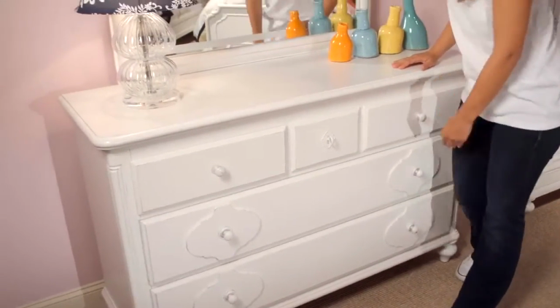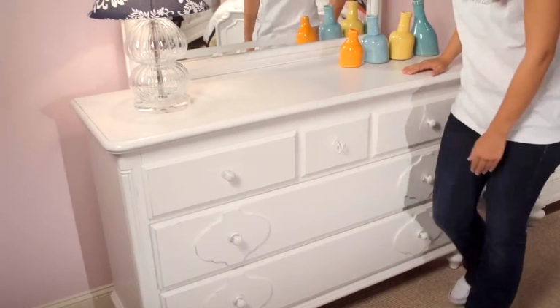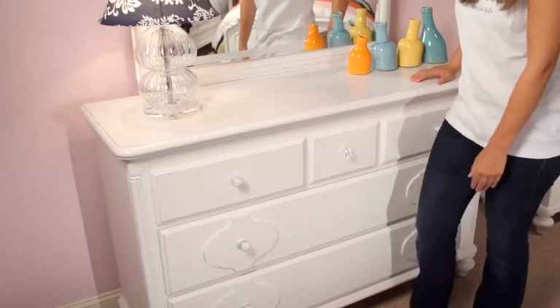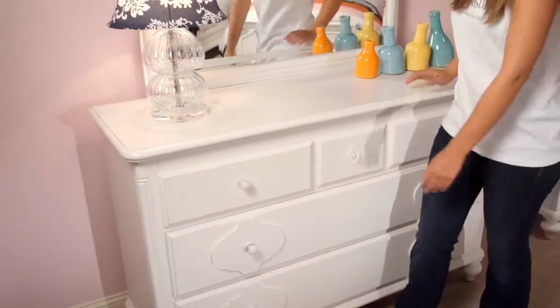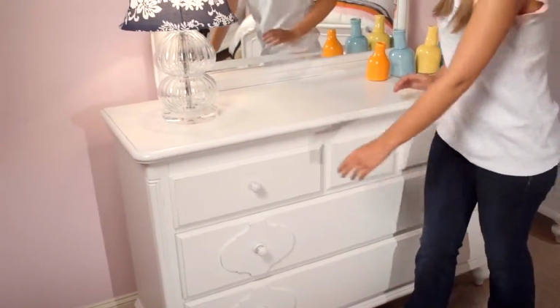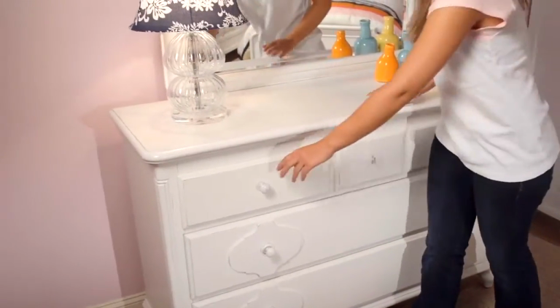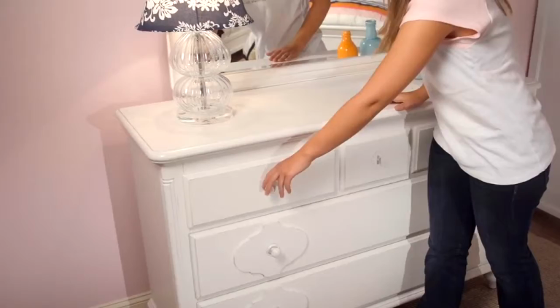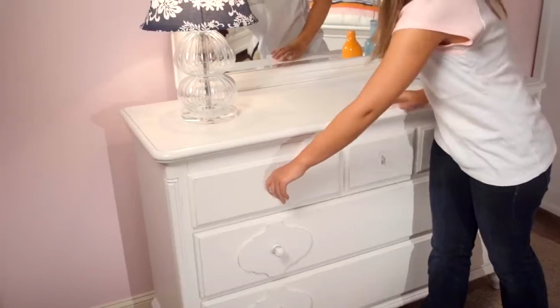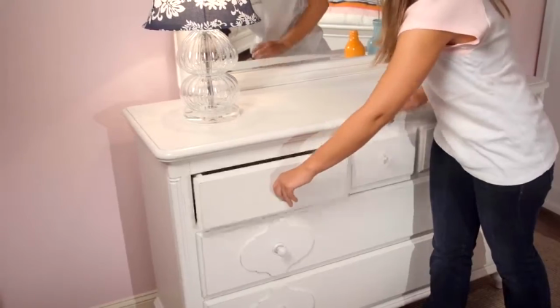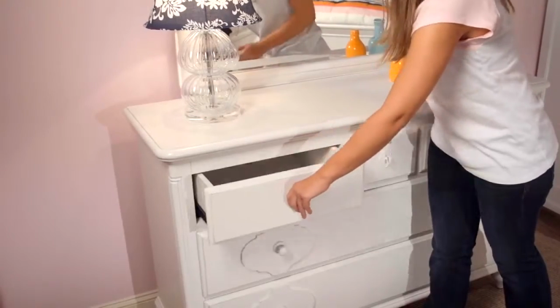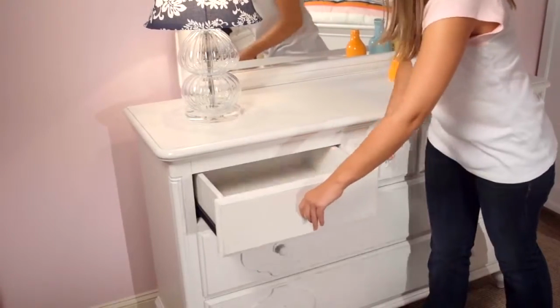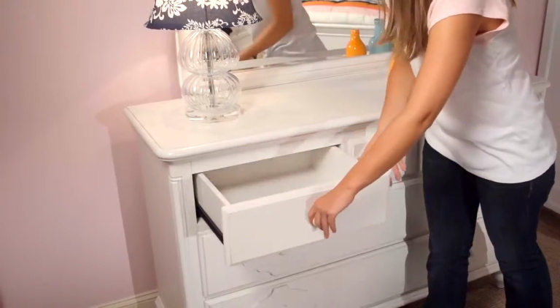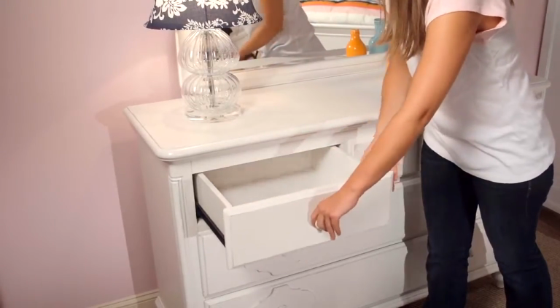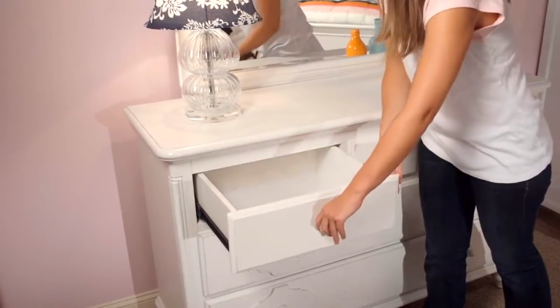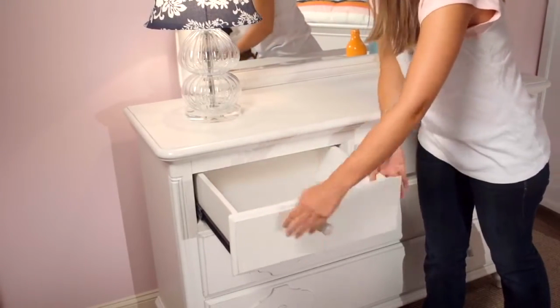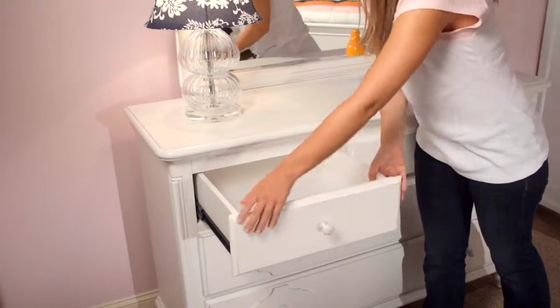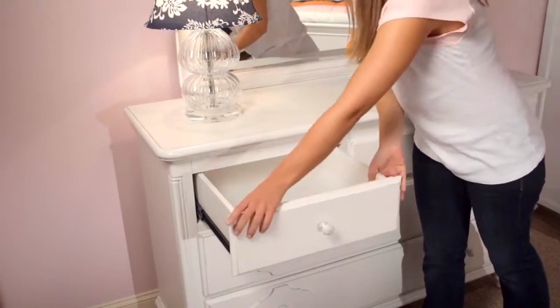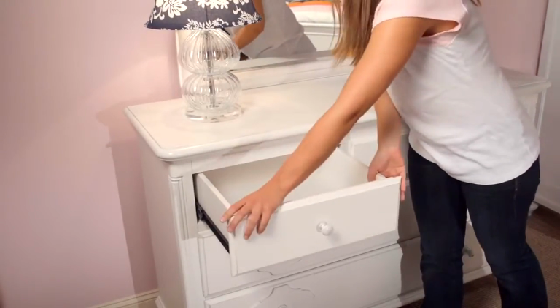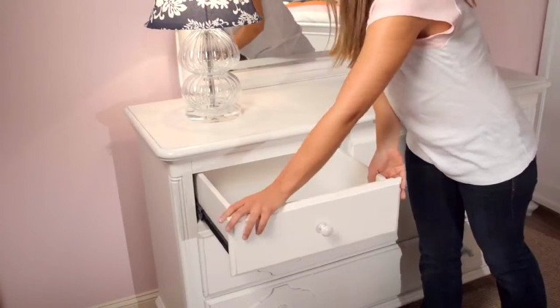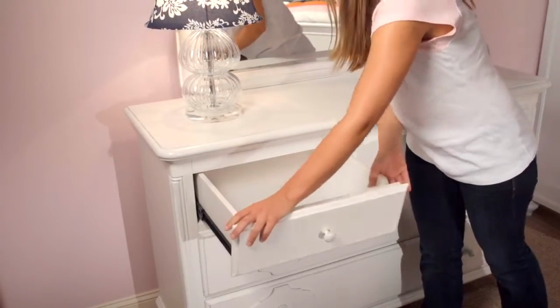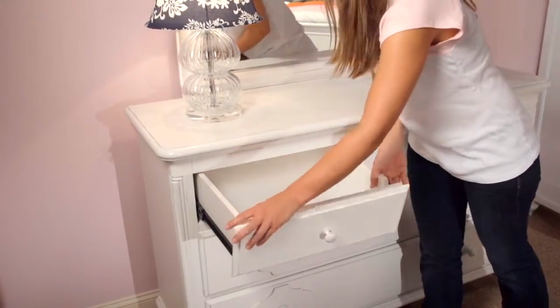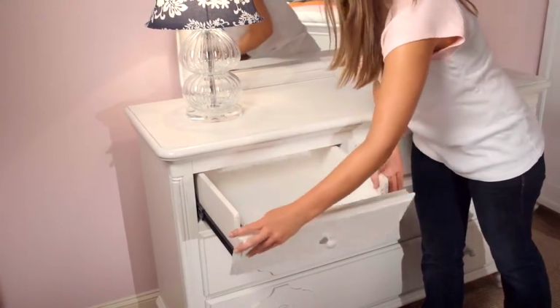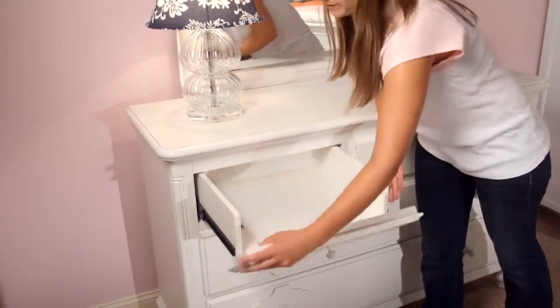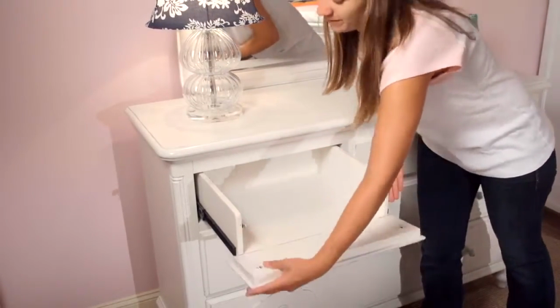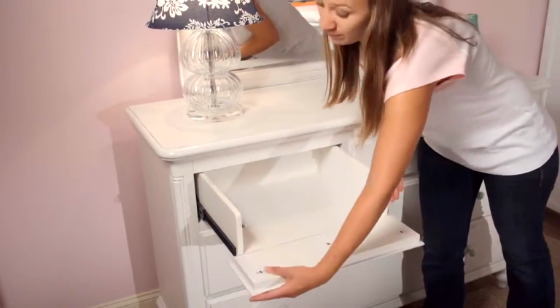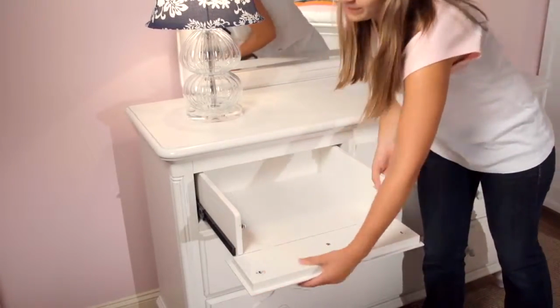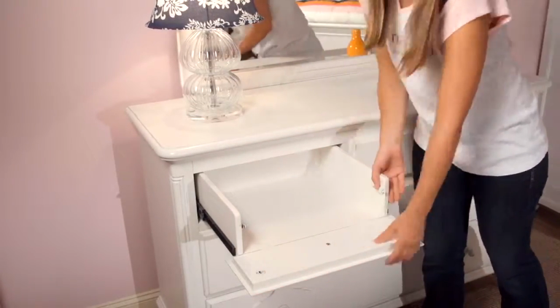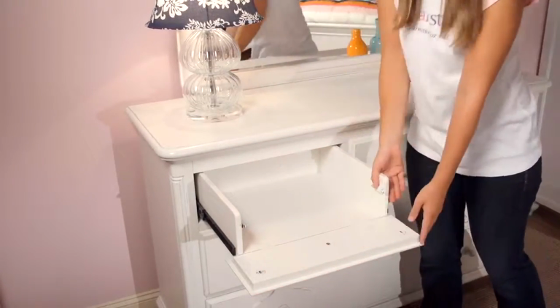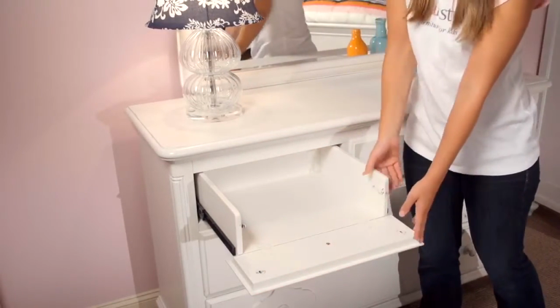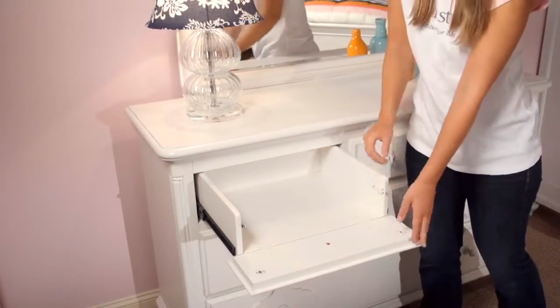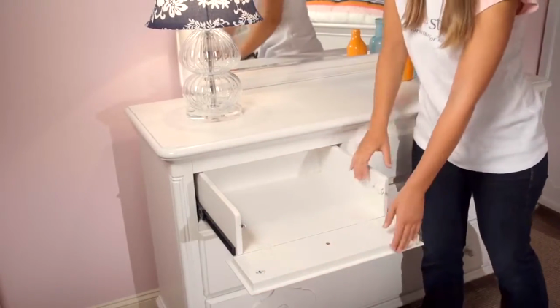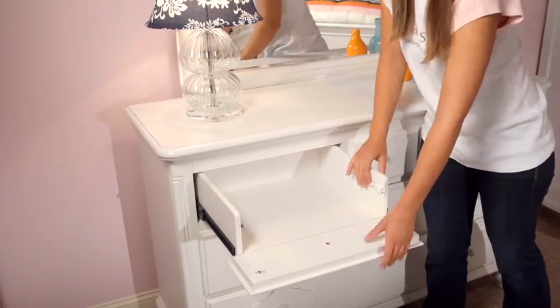The top left drawer has a flip-down front, so it's just perfect for your DVD player or game console.